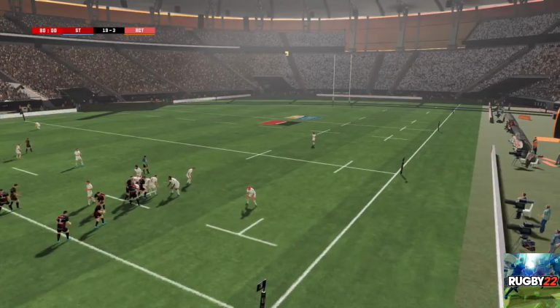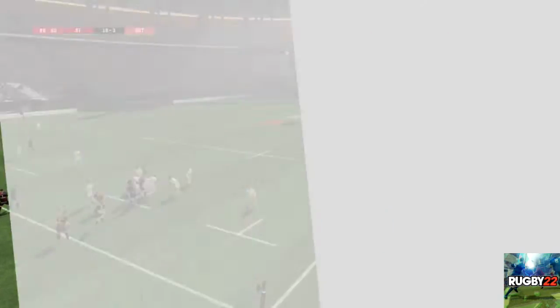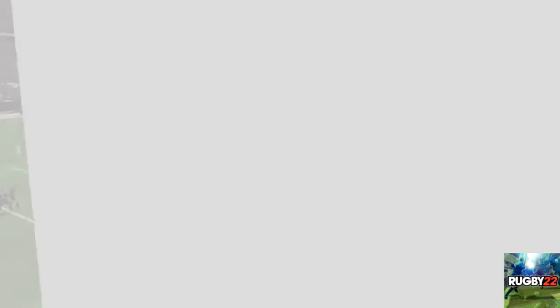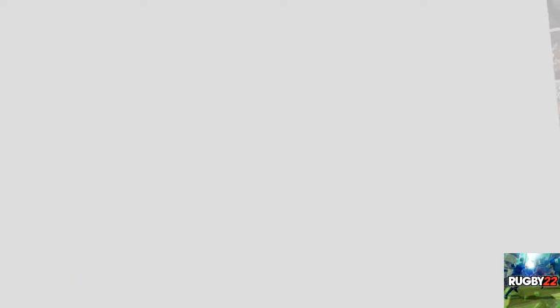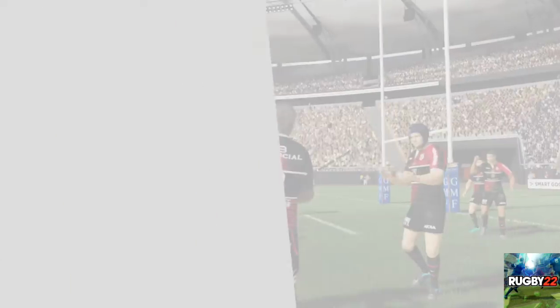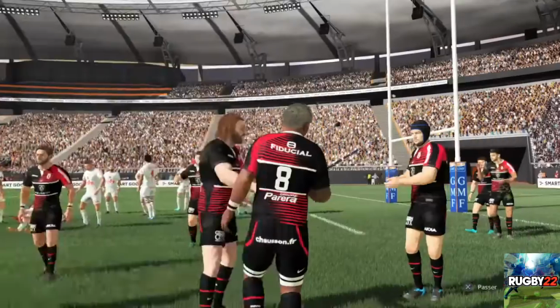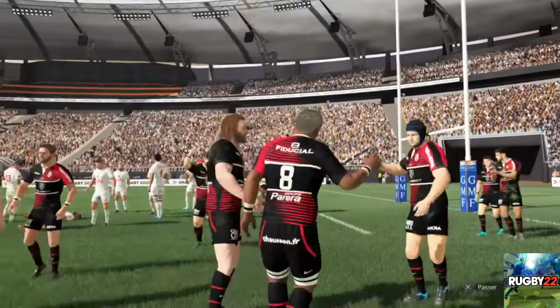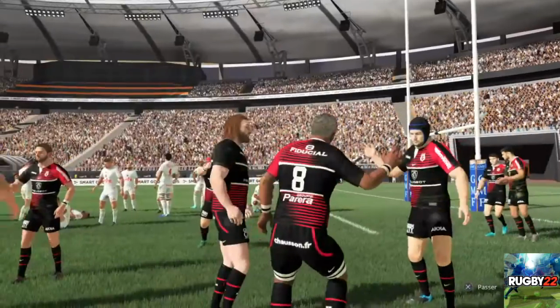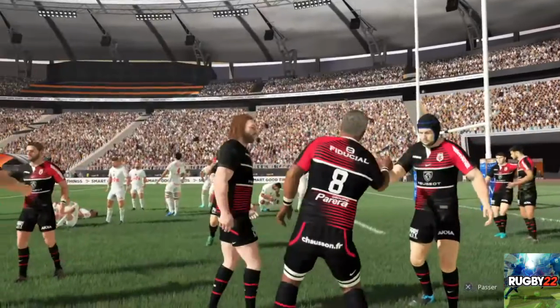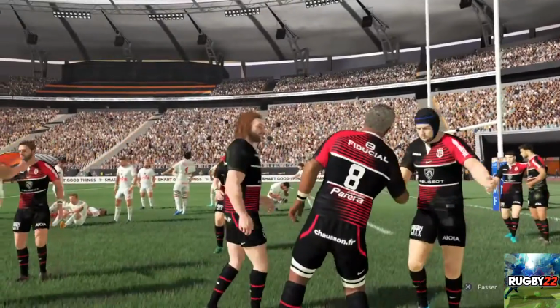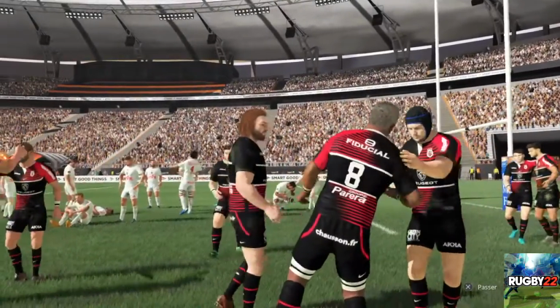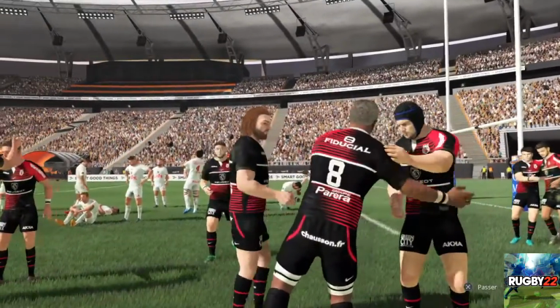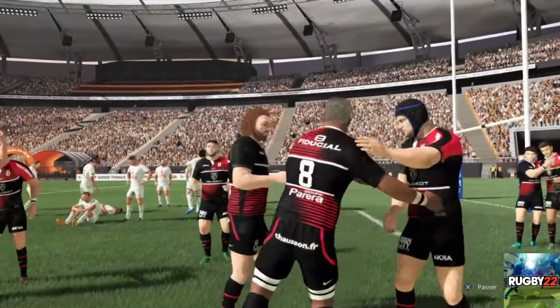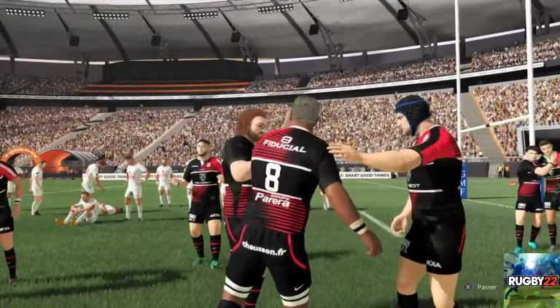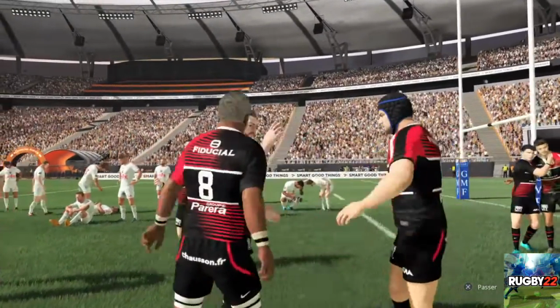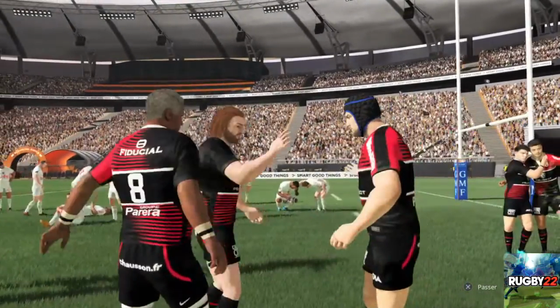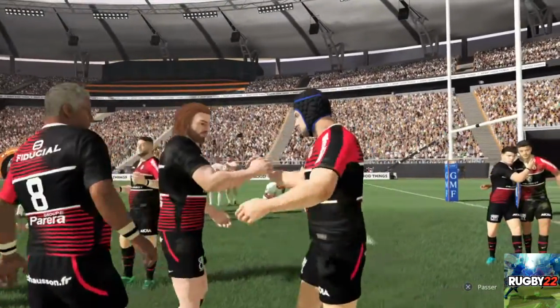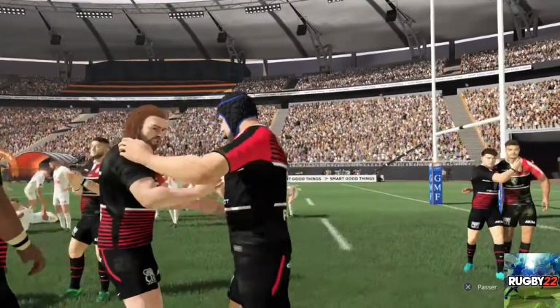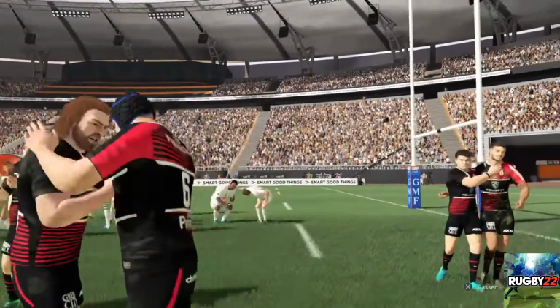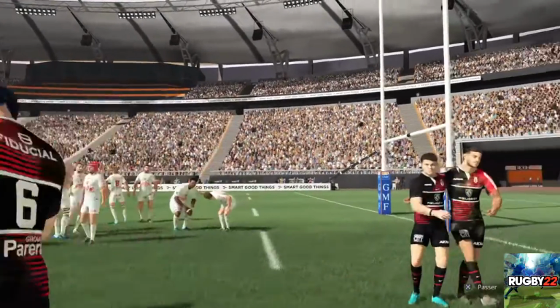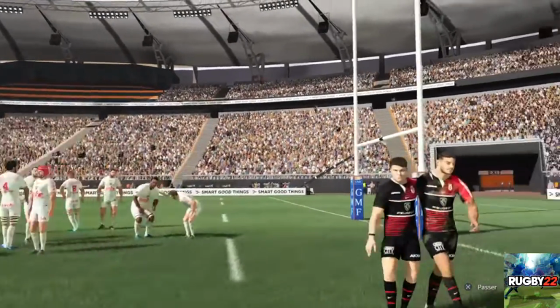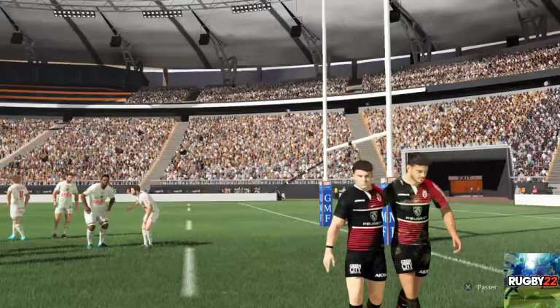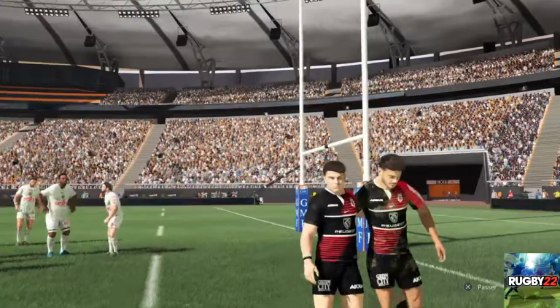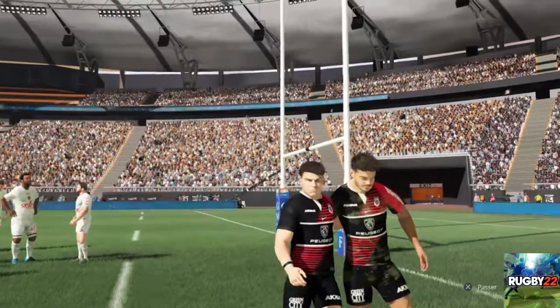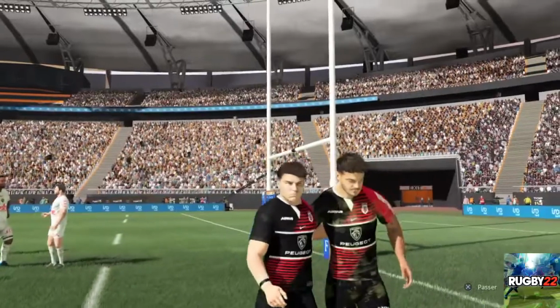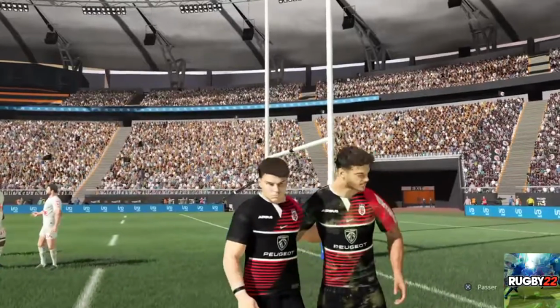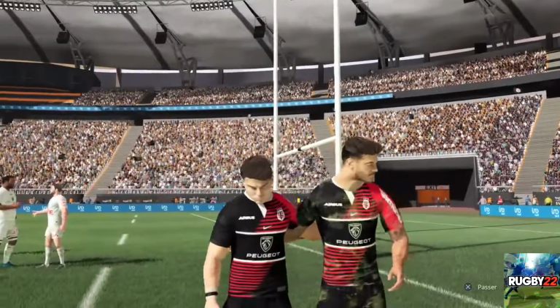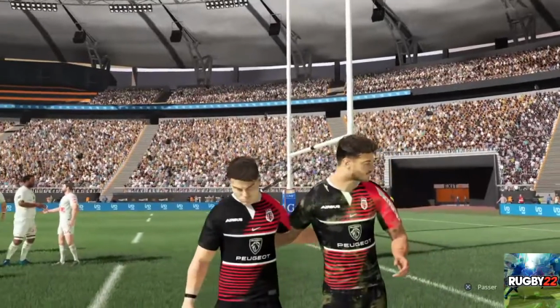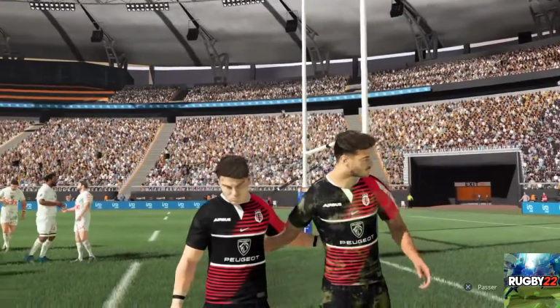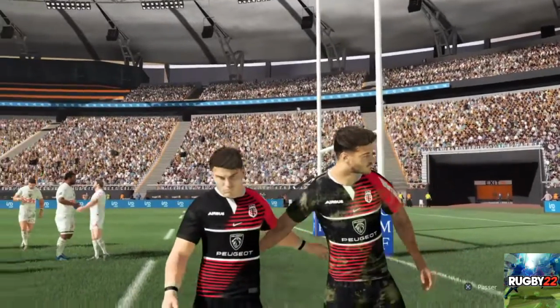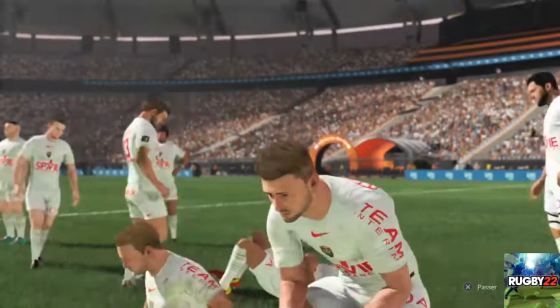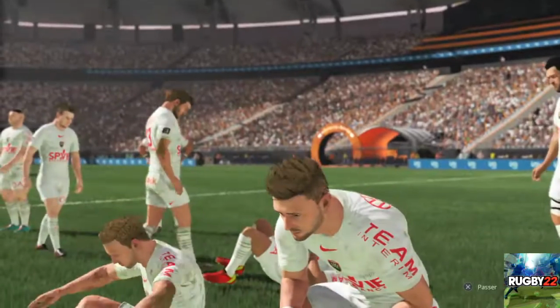Eh bien, nous nous sommes régalés ce soir. Merci à tous, et surtout merci à vous, Thomas Lombard, d'avoir vécu ce moment à mes côtés. Merci à tous.